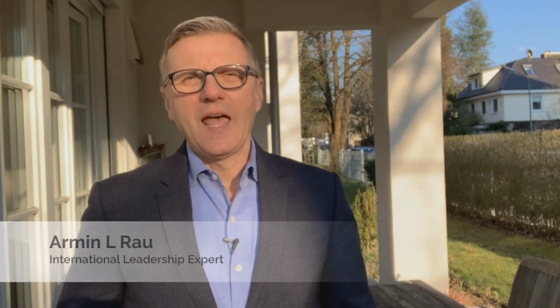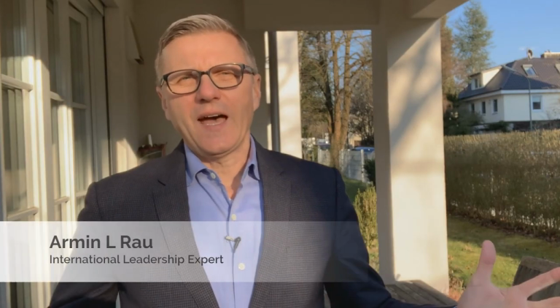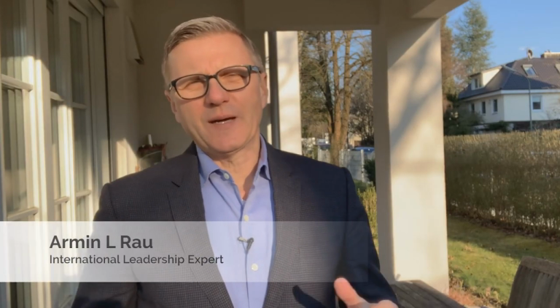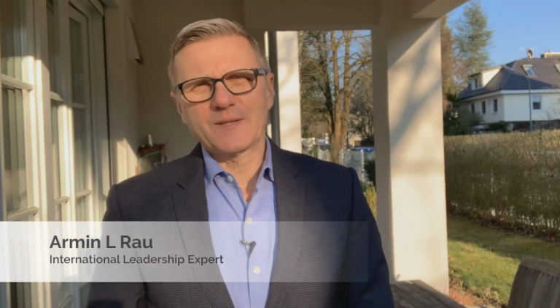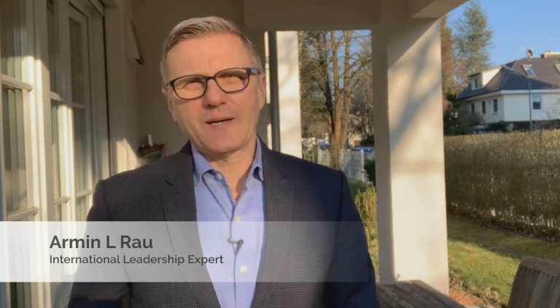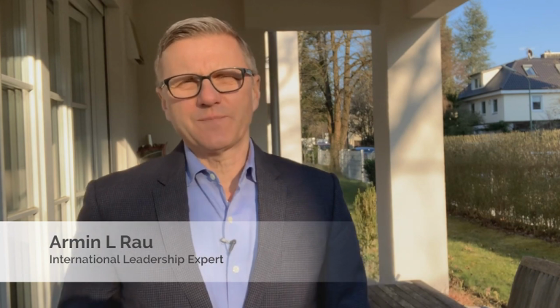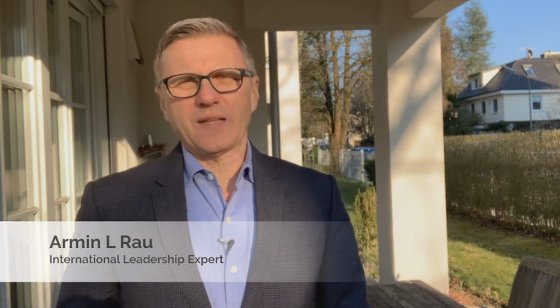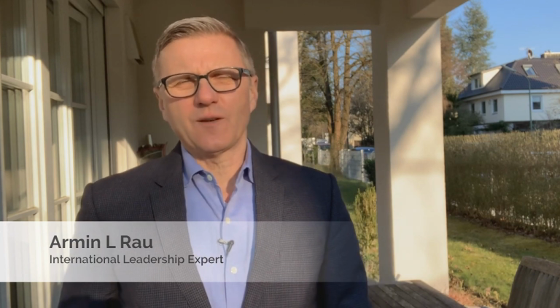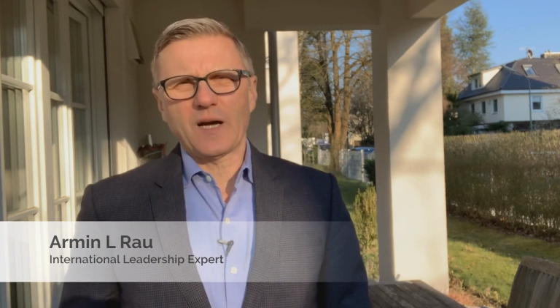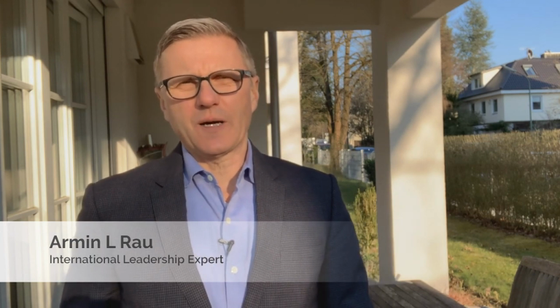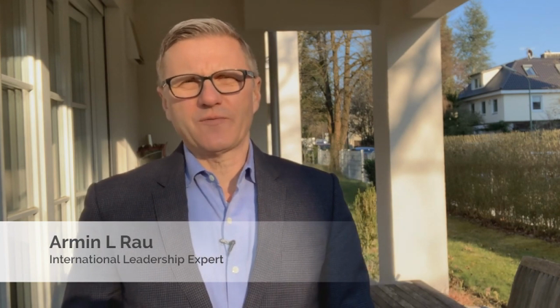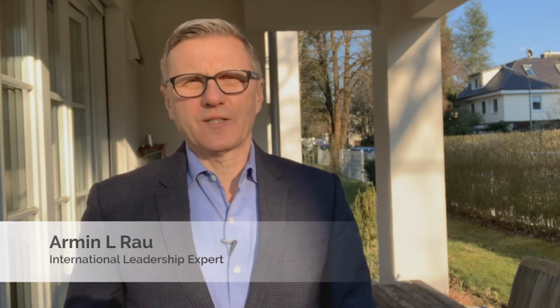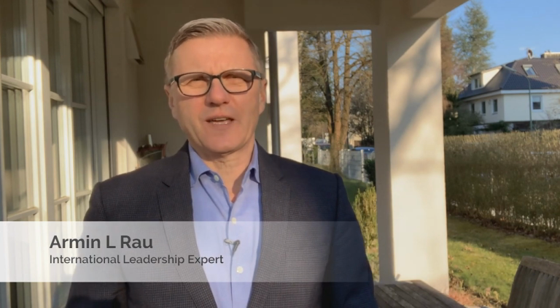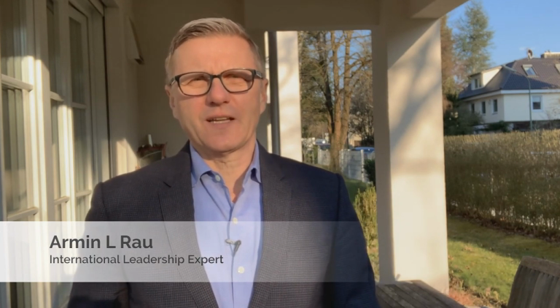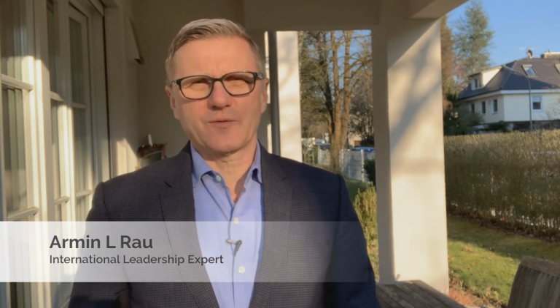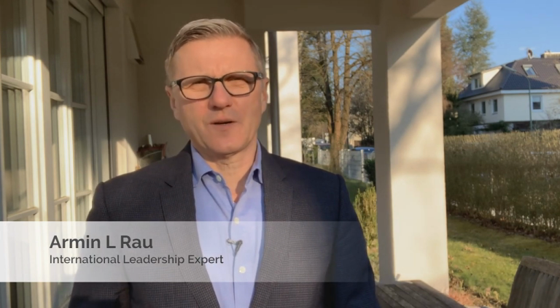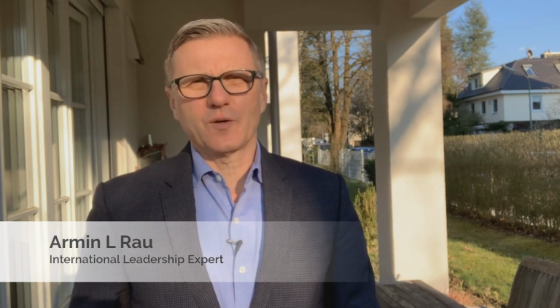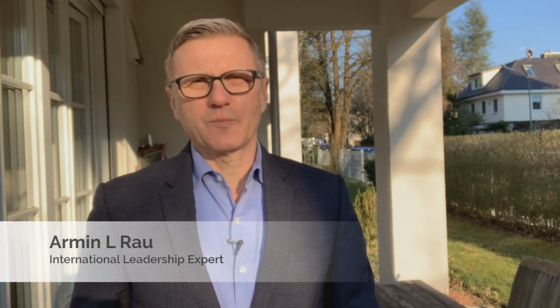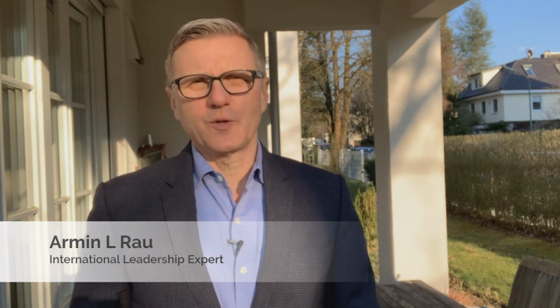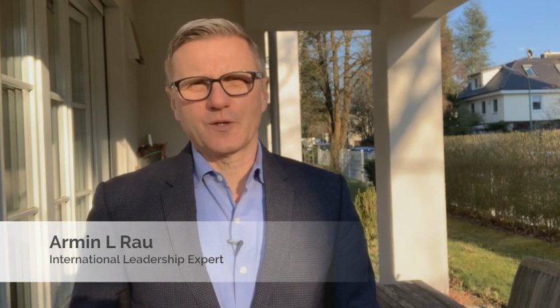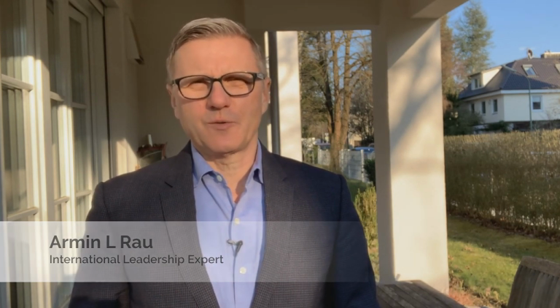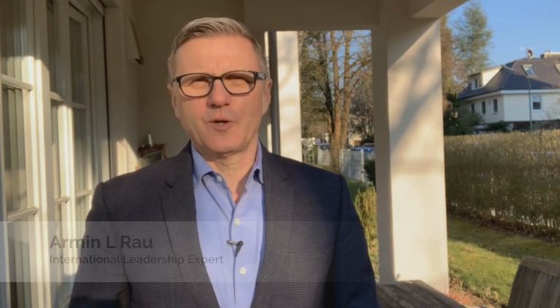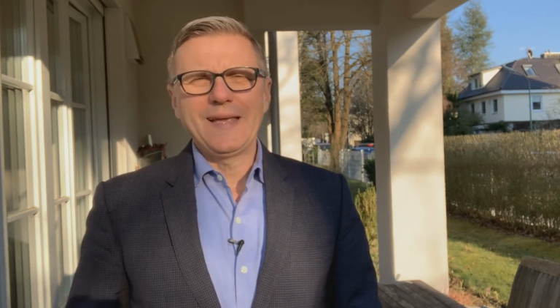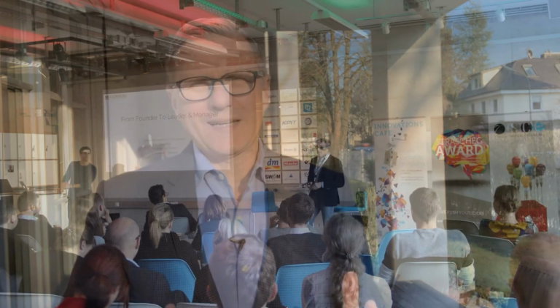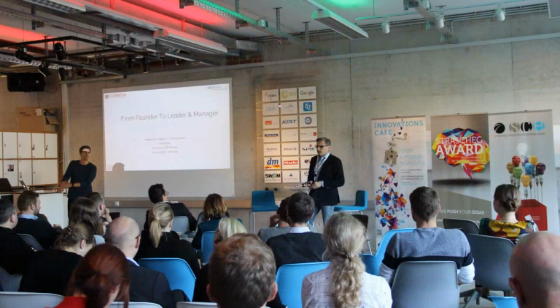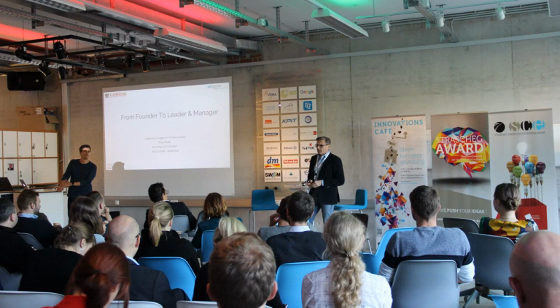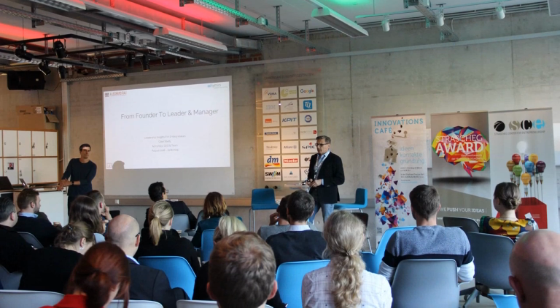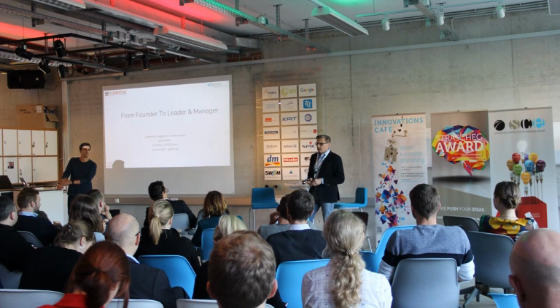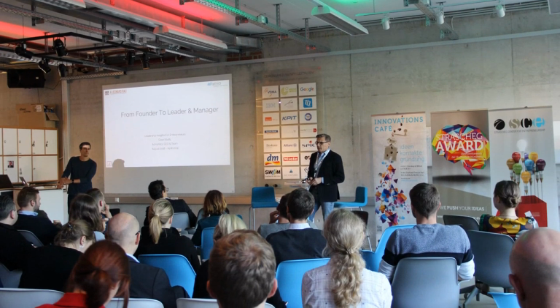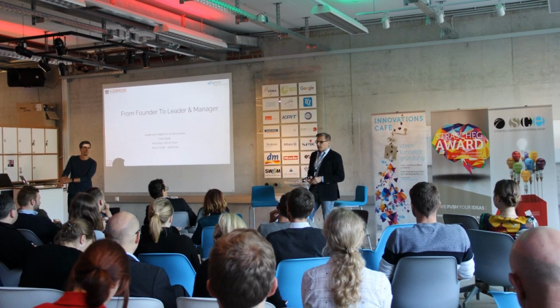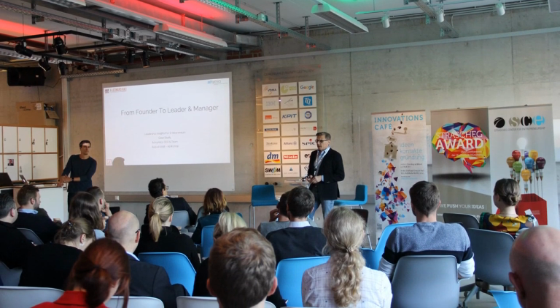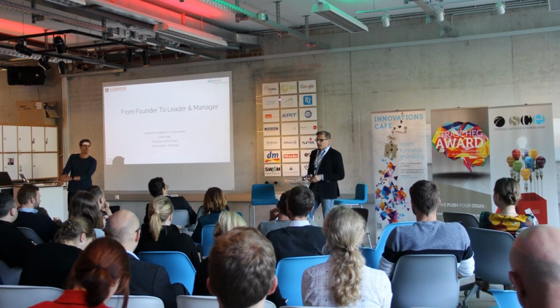Hey, my name is Armin Leonard Rau. I'm the founder of A. Leonard Rau, the Entrepreneur's Entrepreneur, and I'm changing founders into leaders.